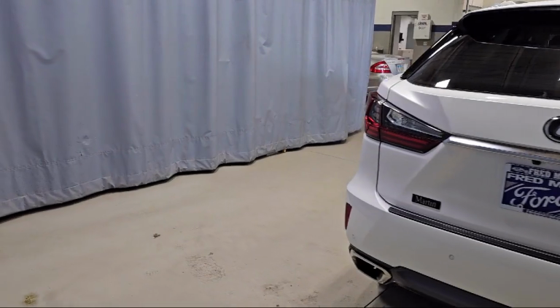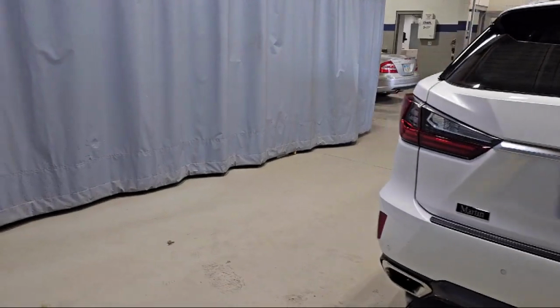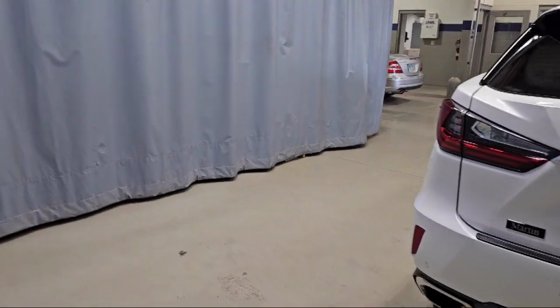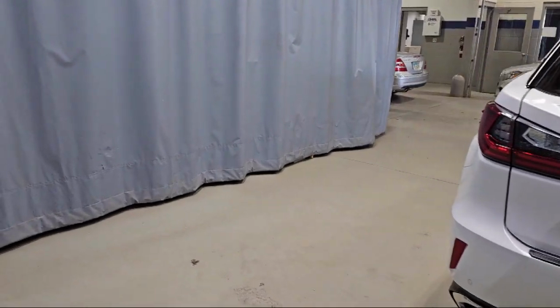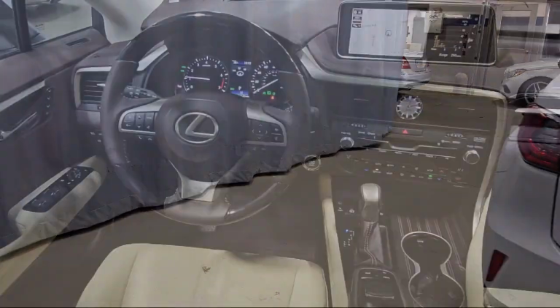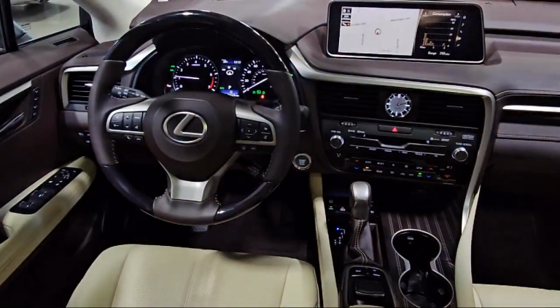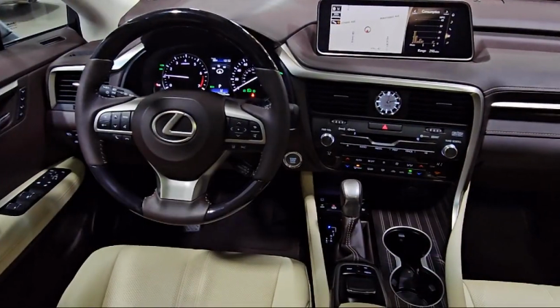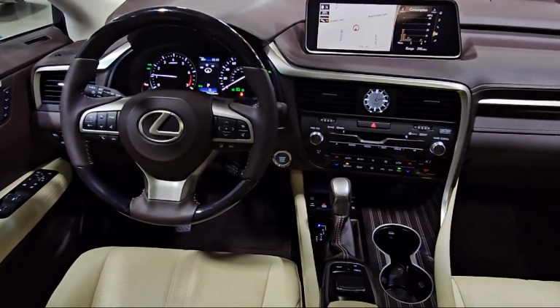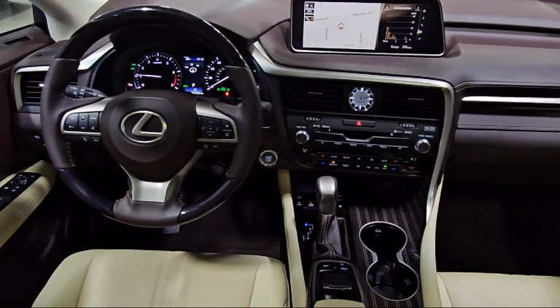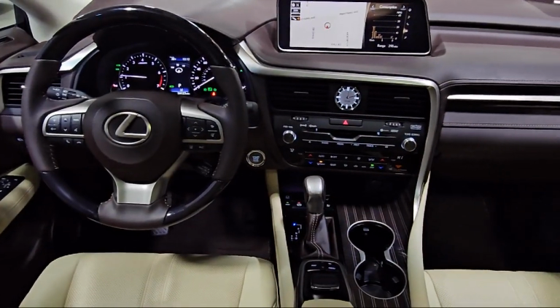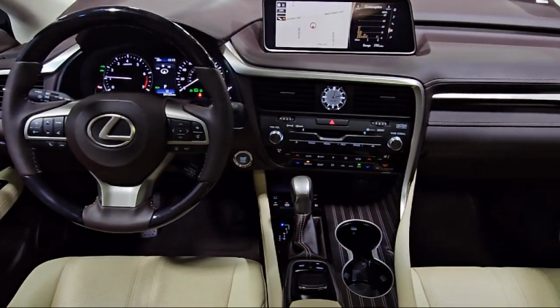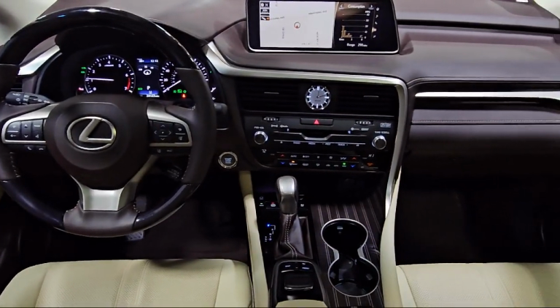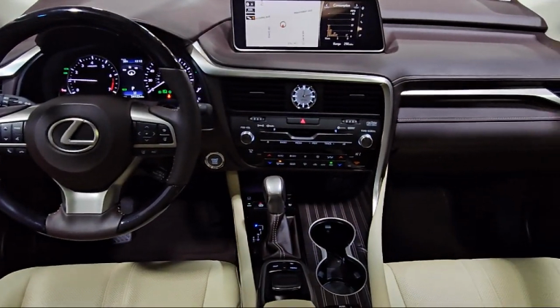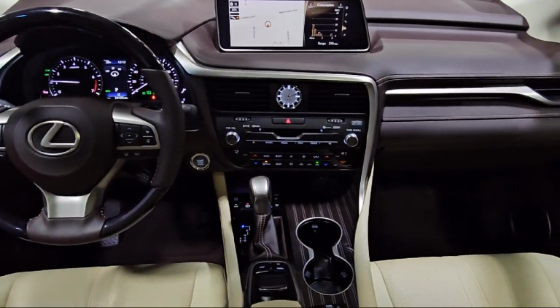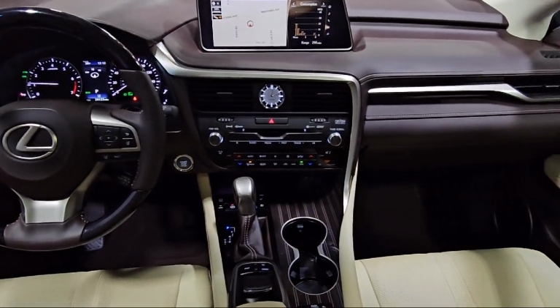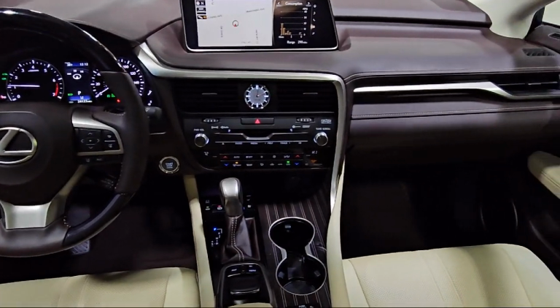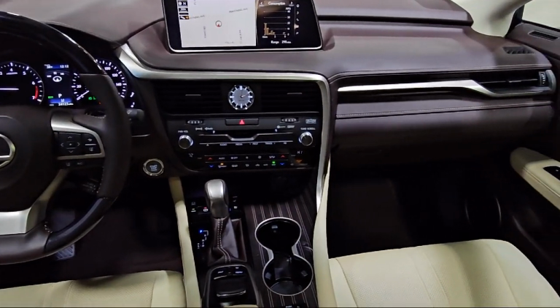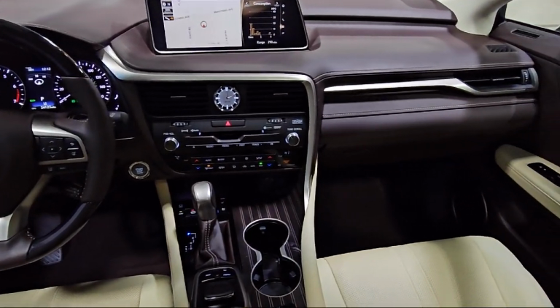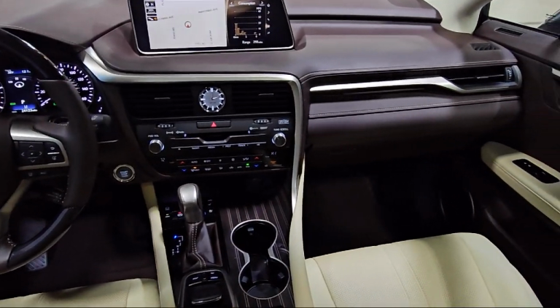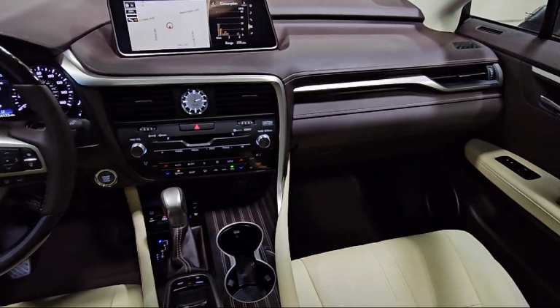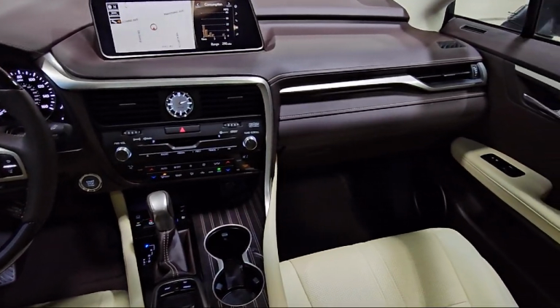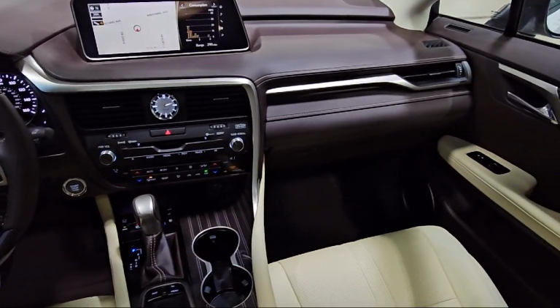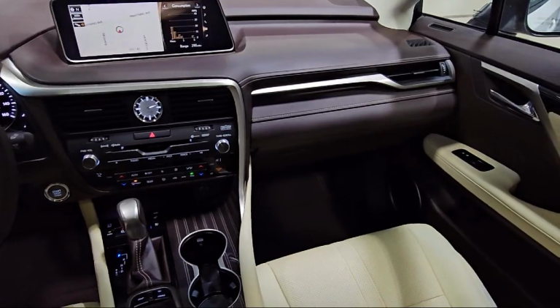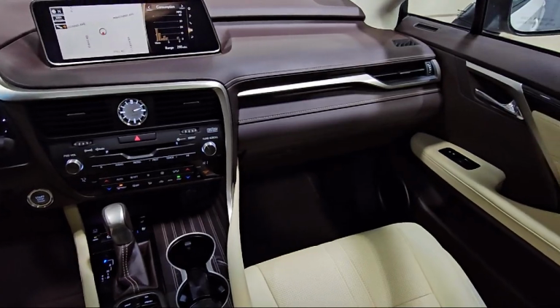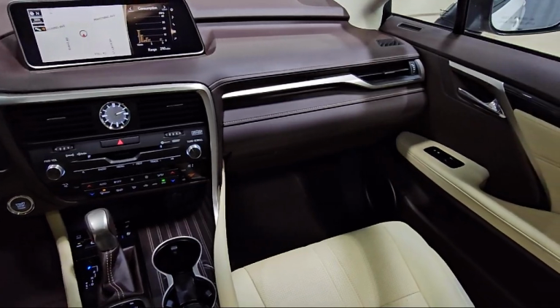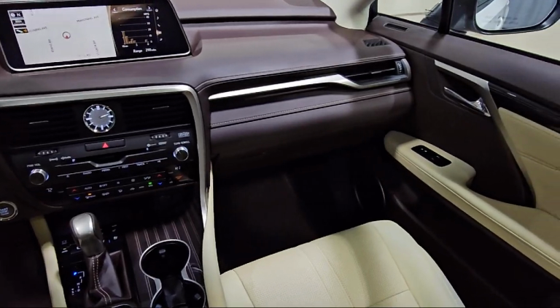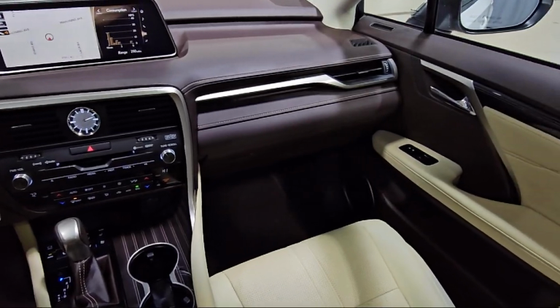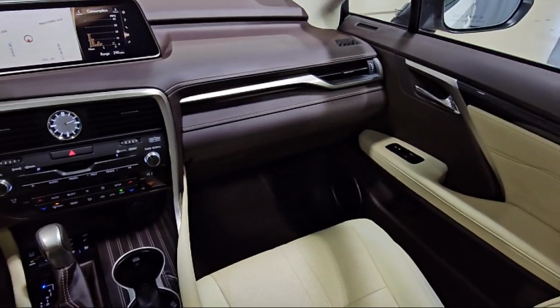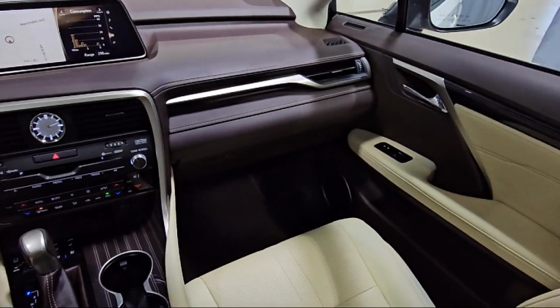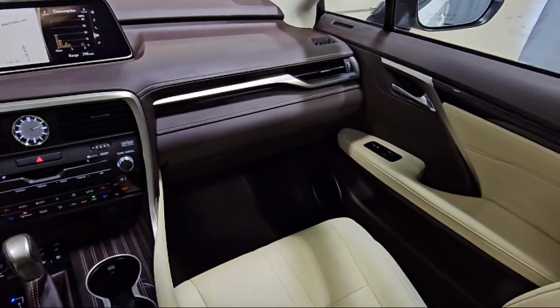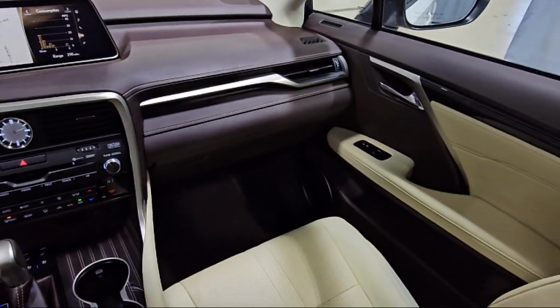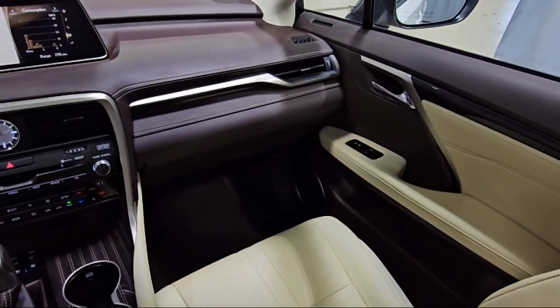It also features speed sensing steering, keyless entry, Sirius XM satellite radio, rear spoiler, and has less than 25,000 miles on the odometer.